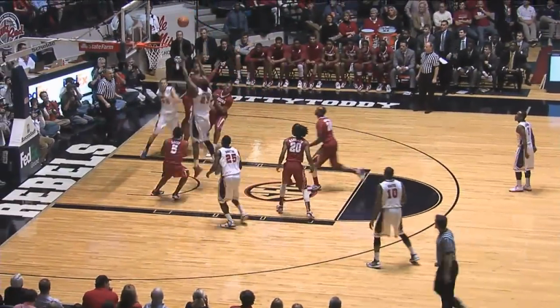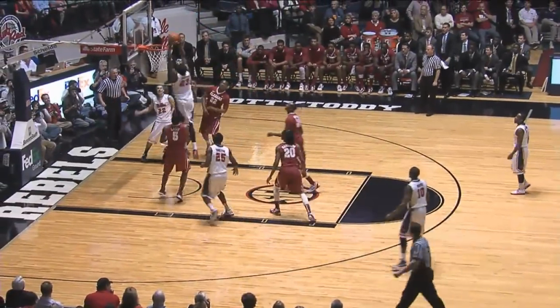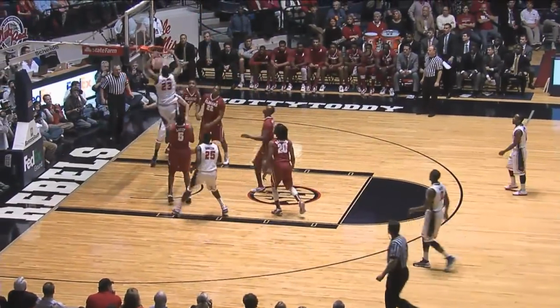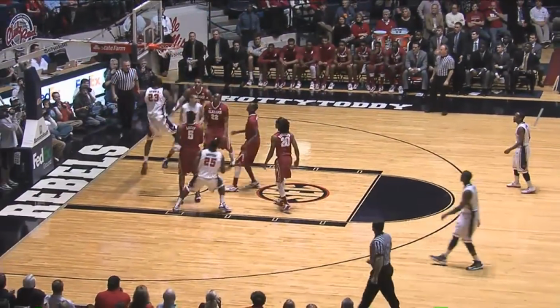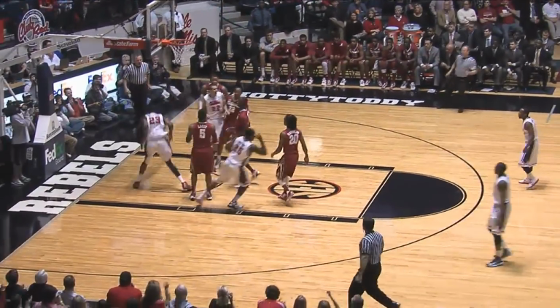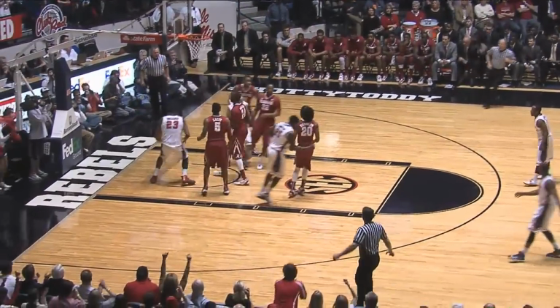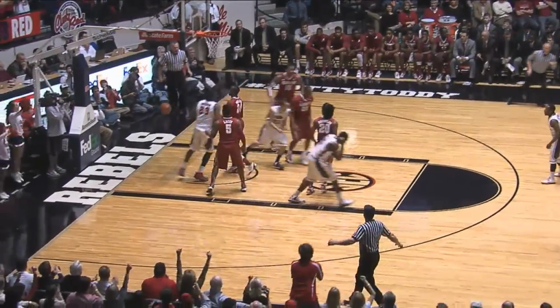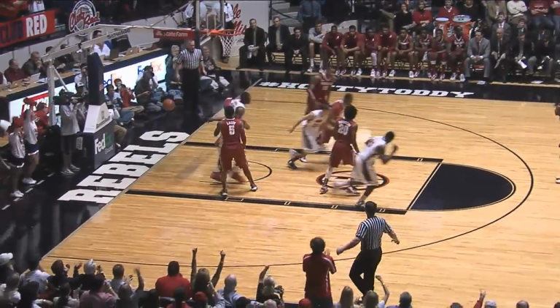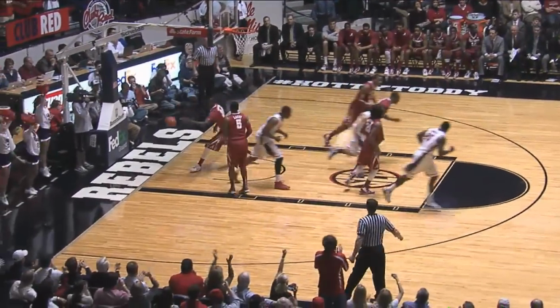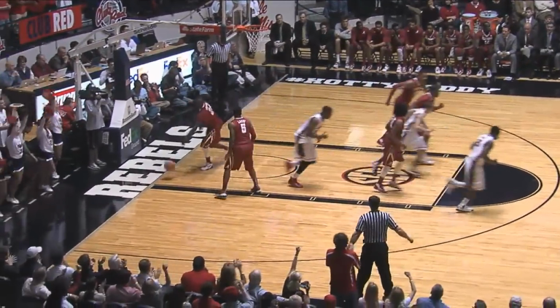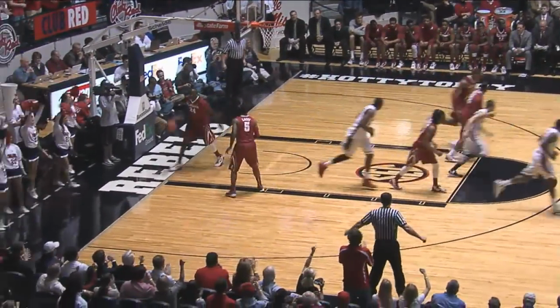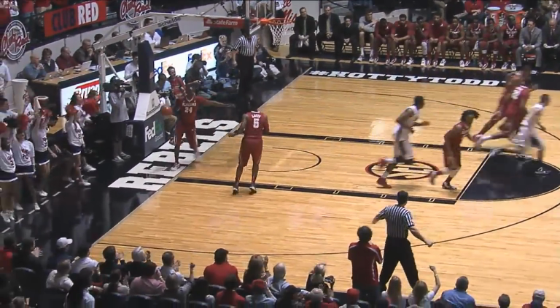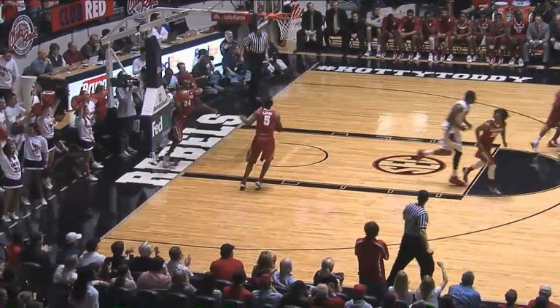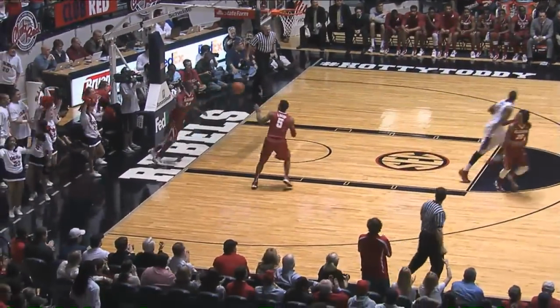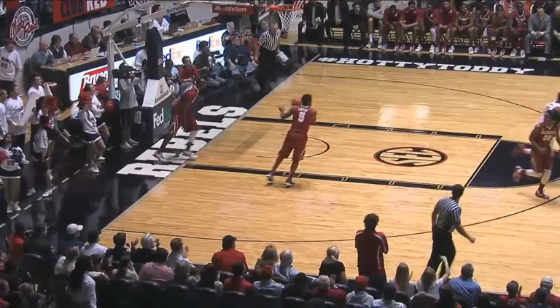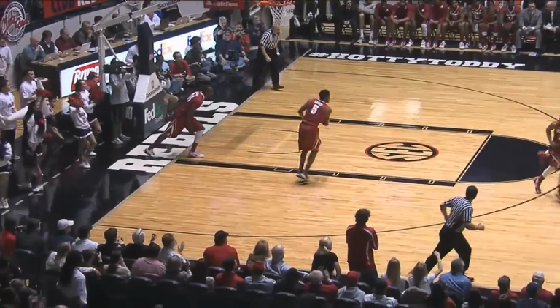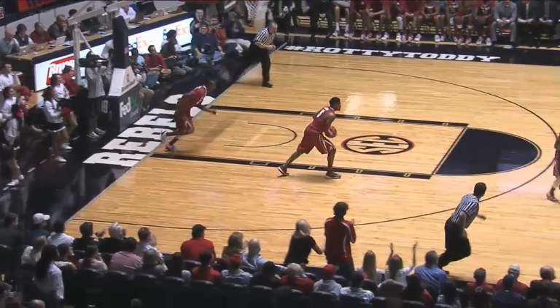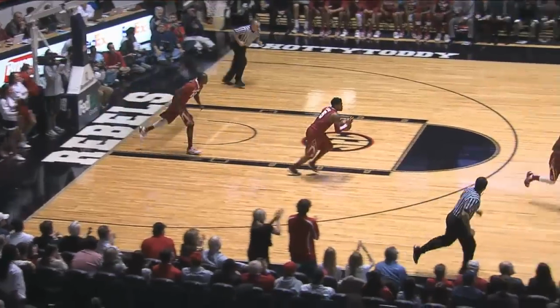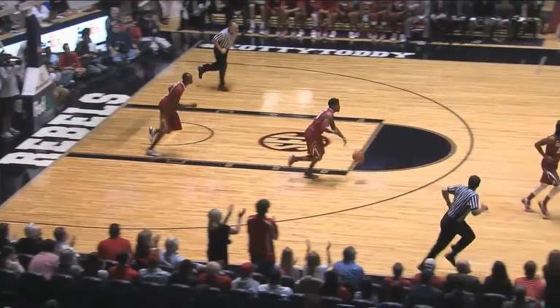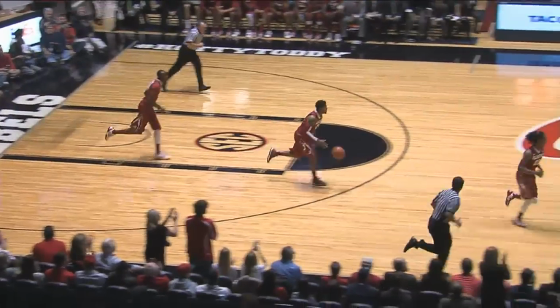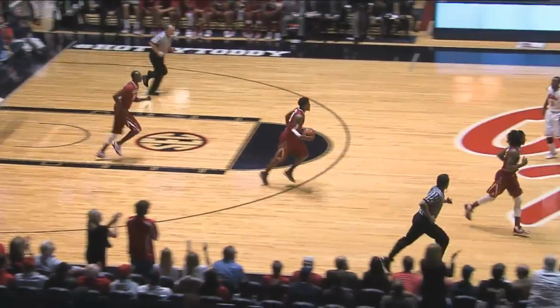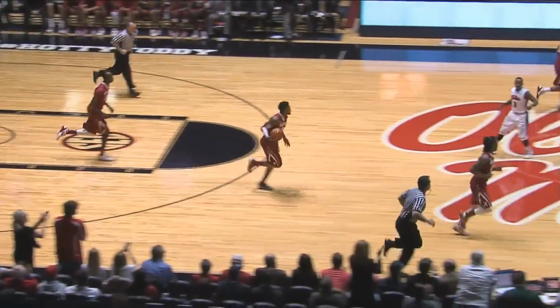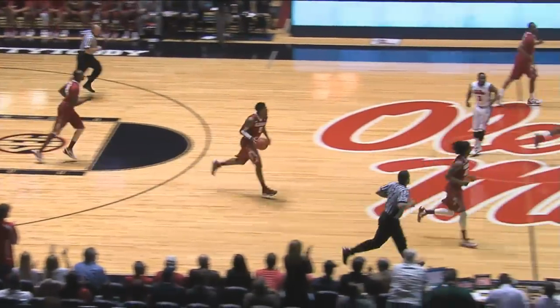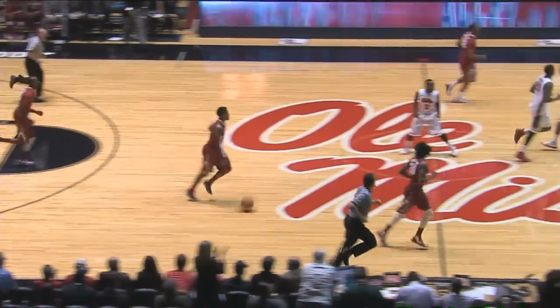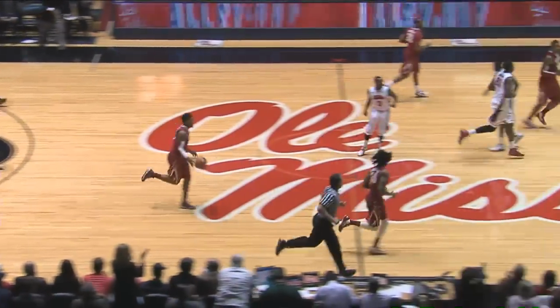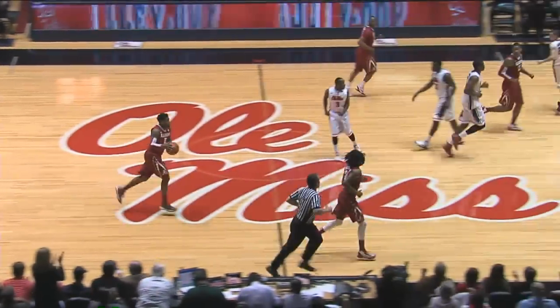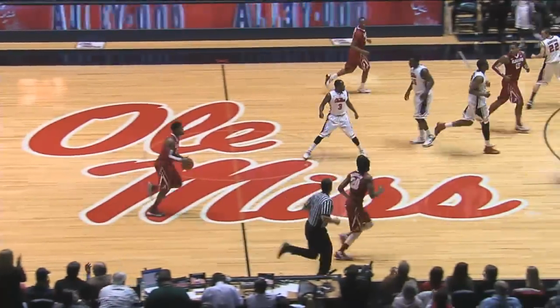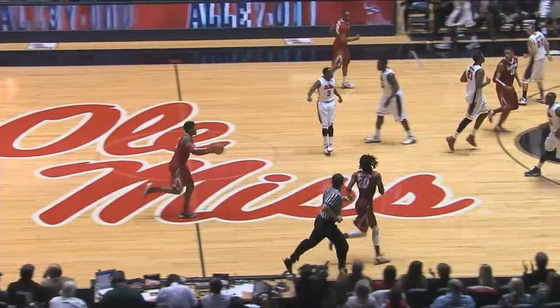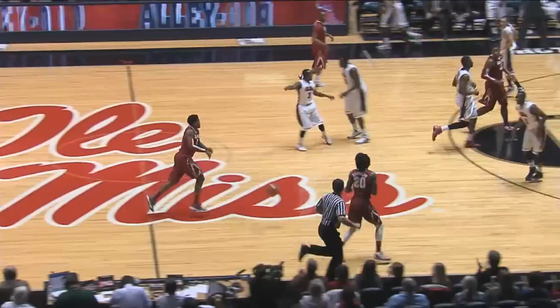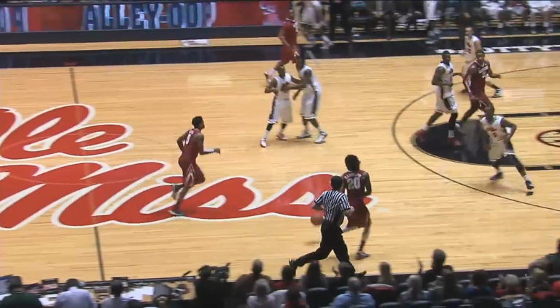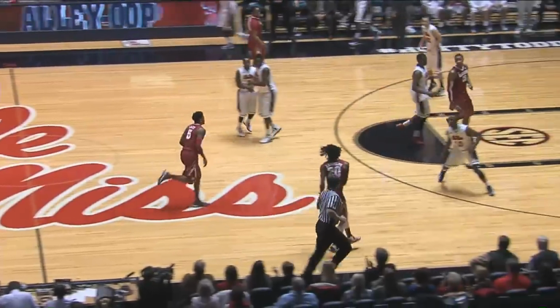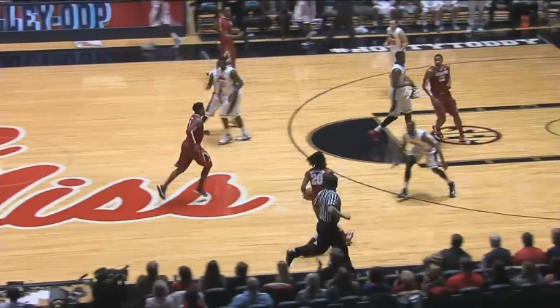Henderson loops it low for Buckner for a dunk. Henderson got to the short corner, took the pass, looped it in there for Buckner, who got the dunk.